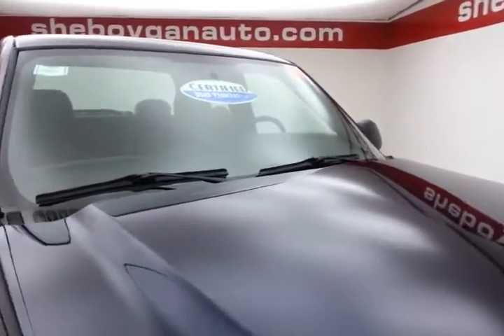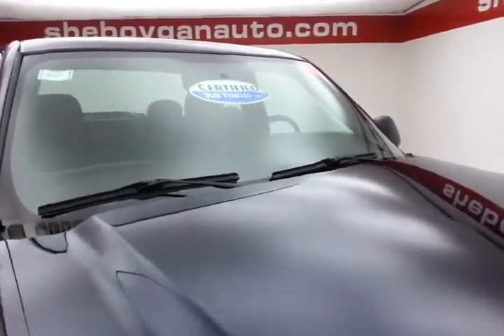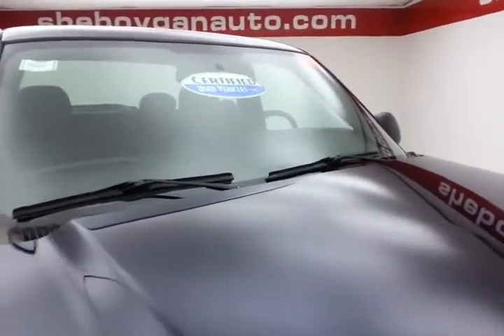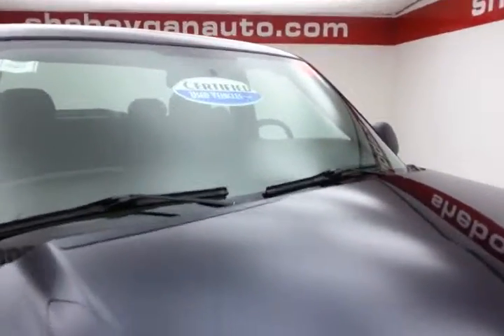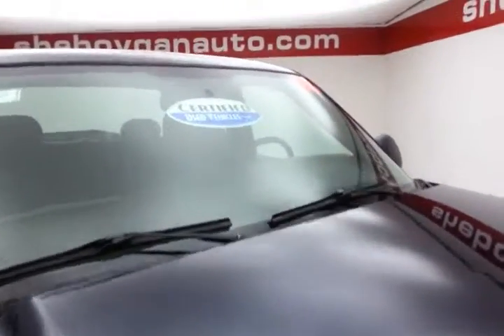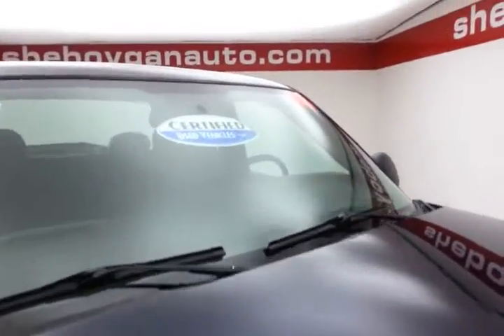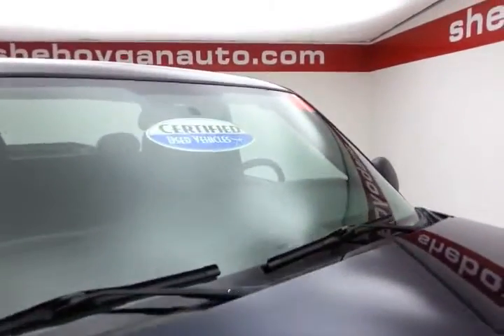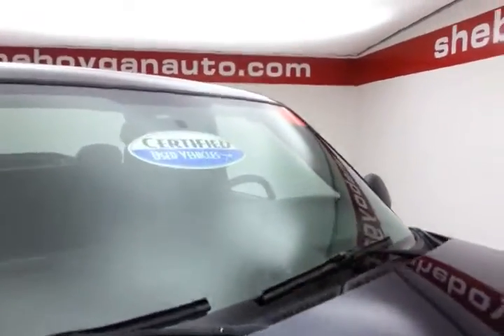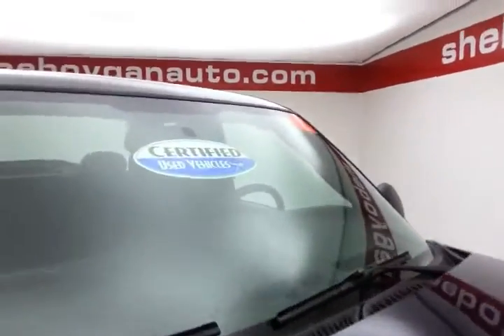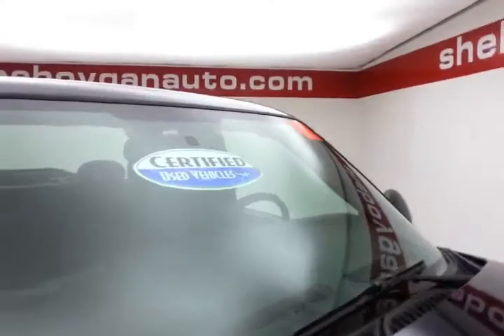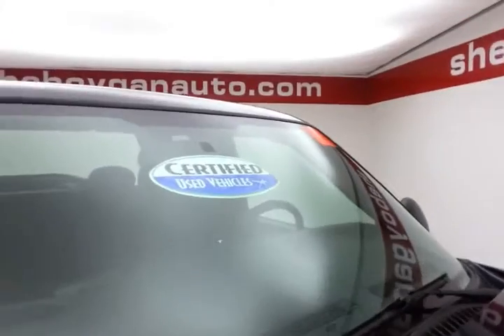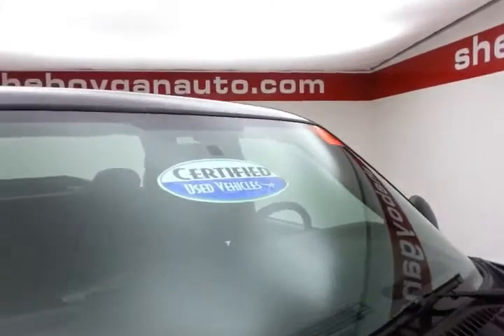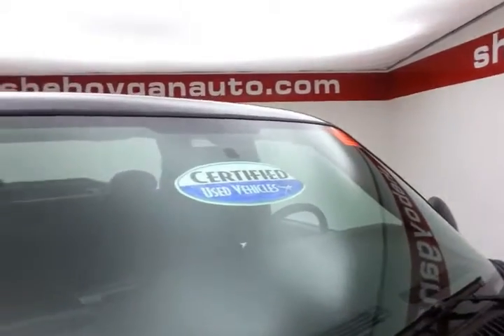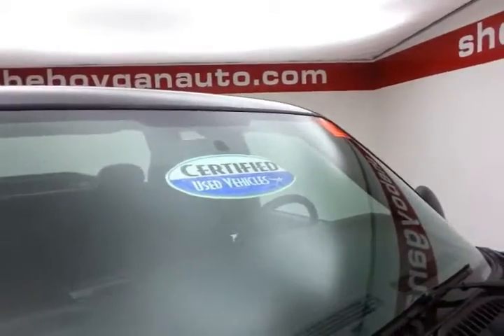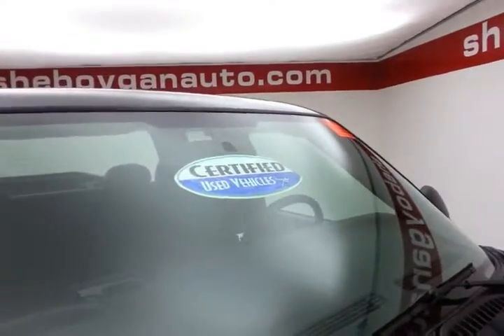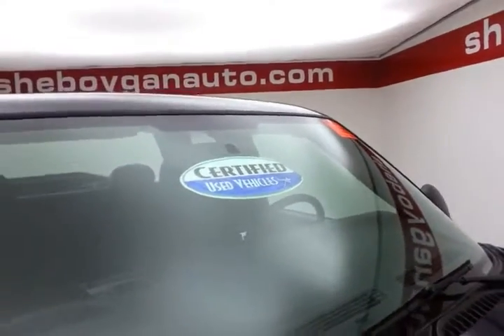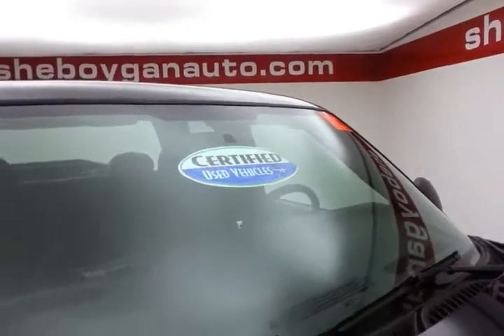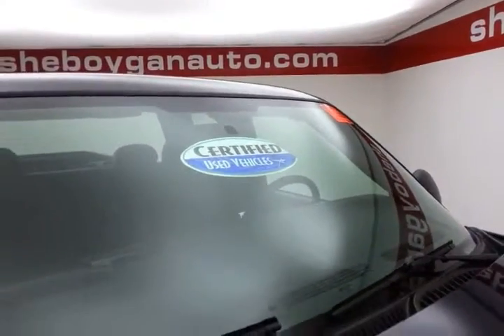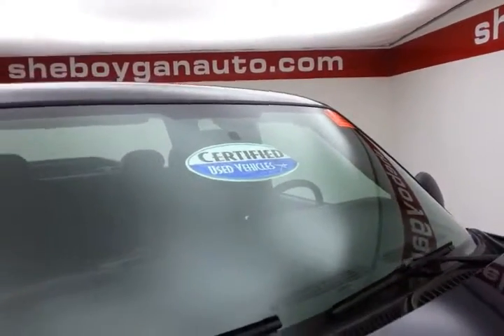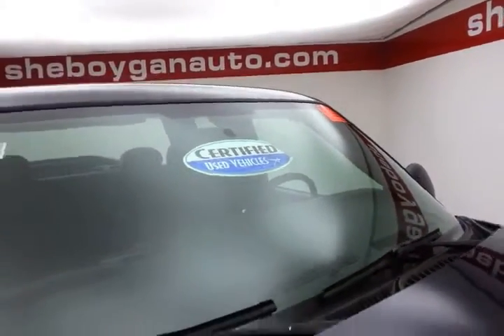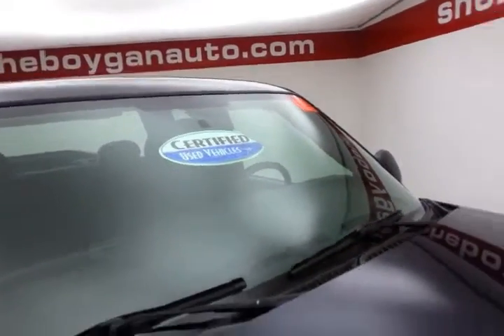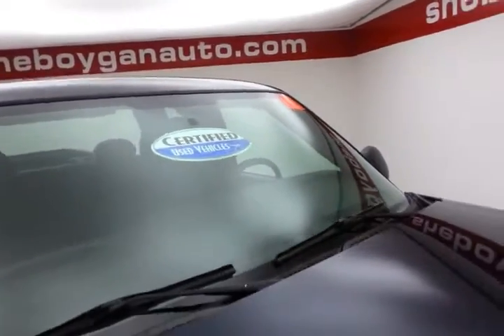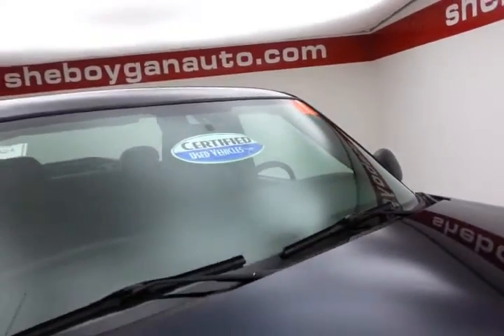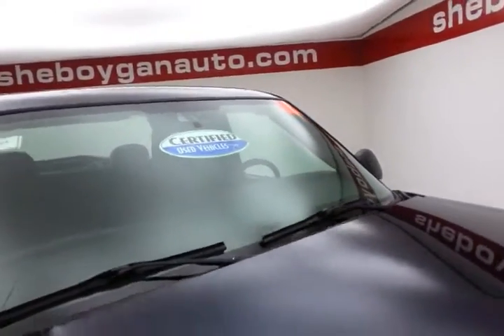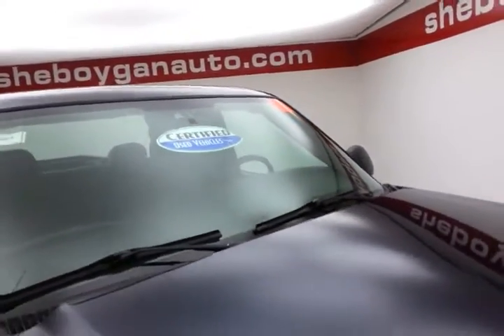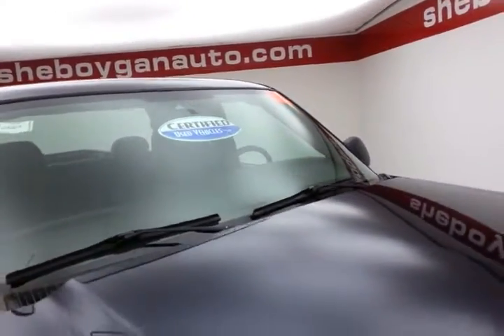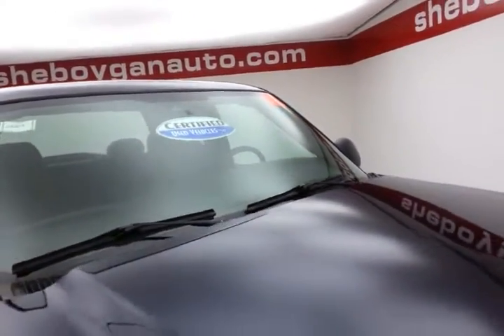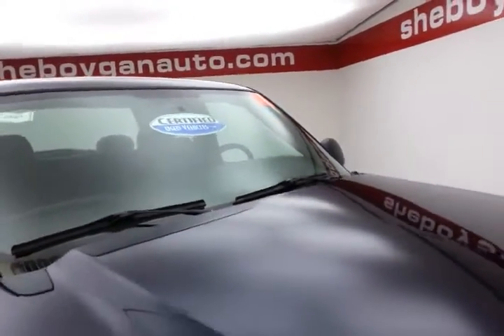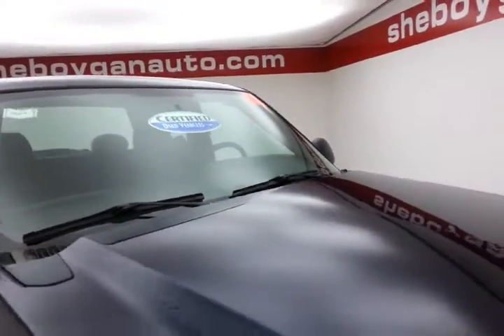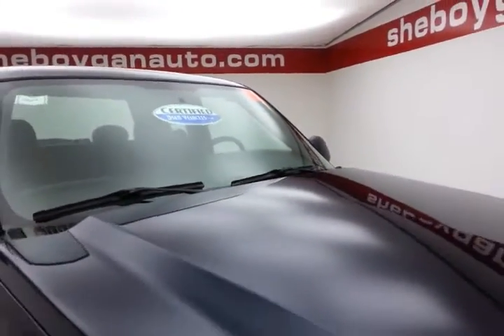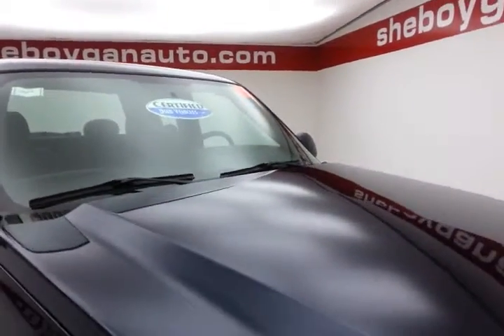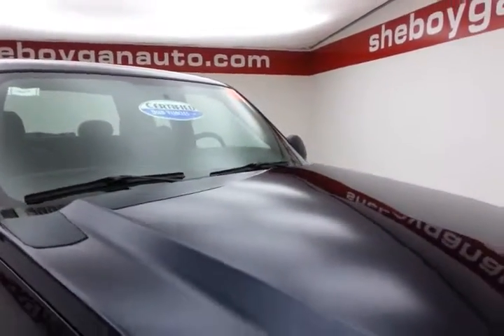Dark blue metallic in color. After our rigorous inspection, it does qualify for our Certified Used Vehicle Program.